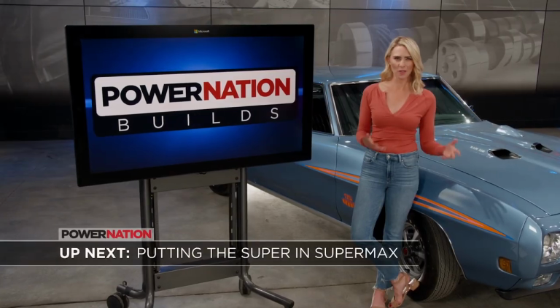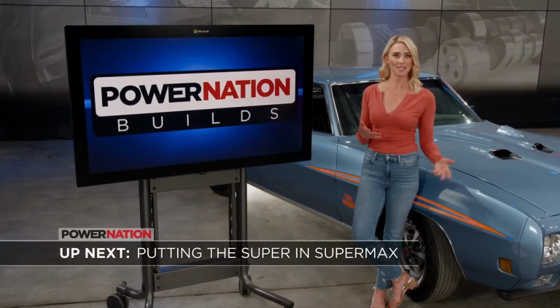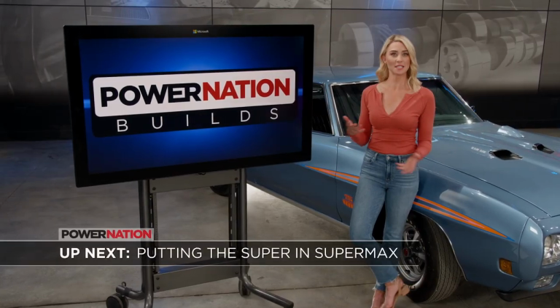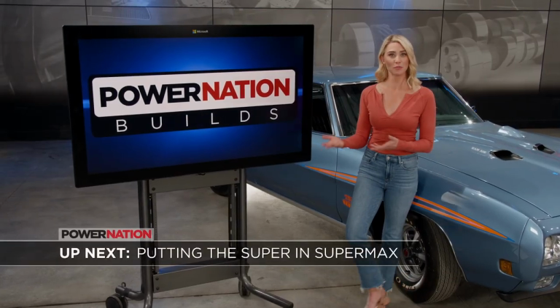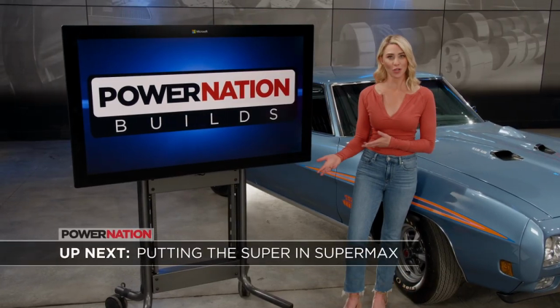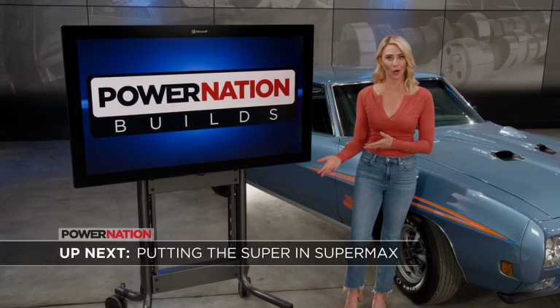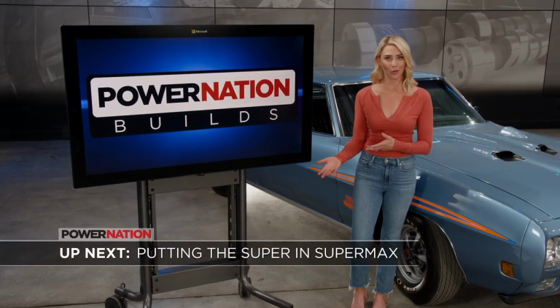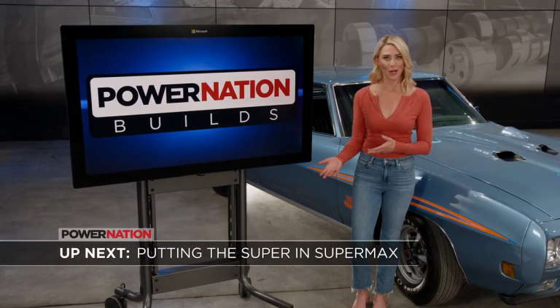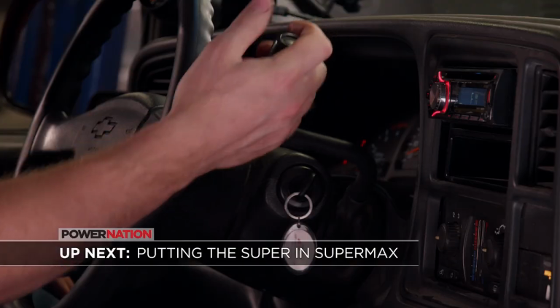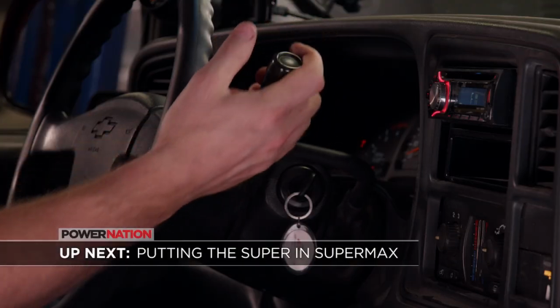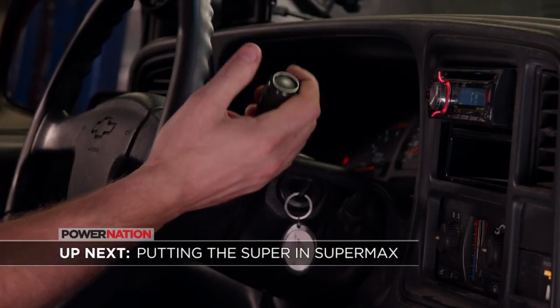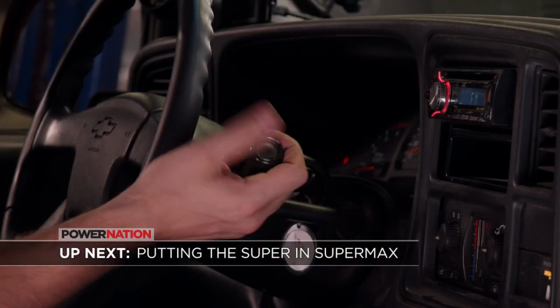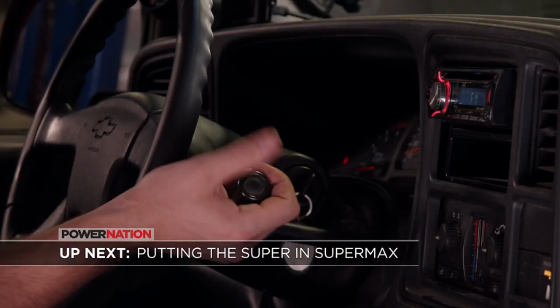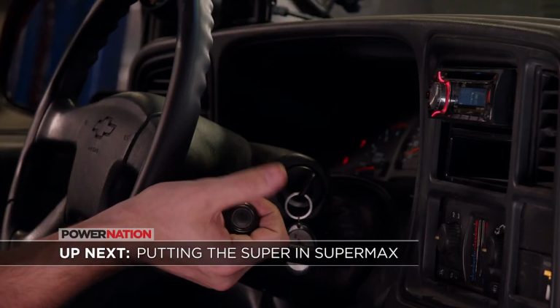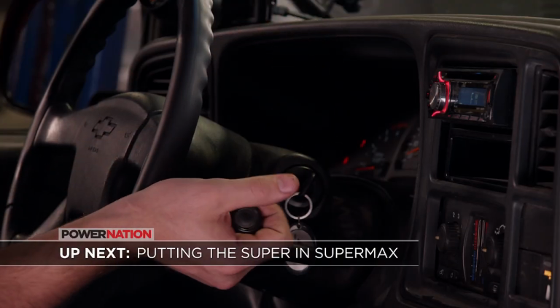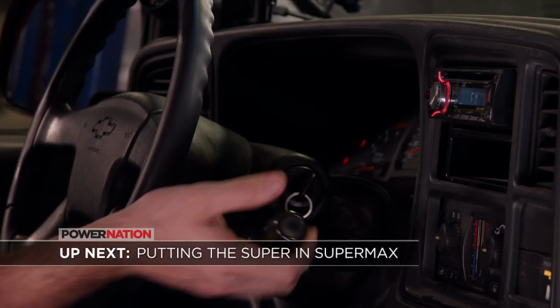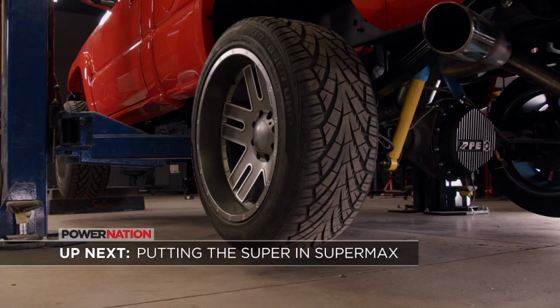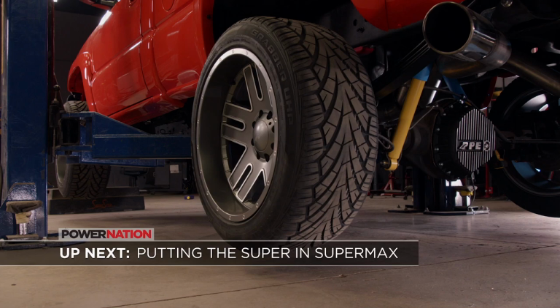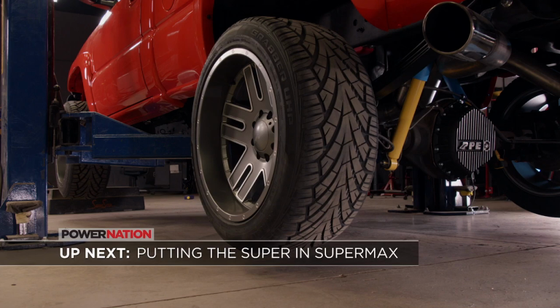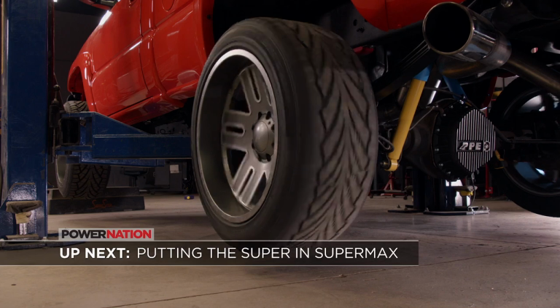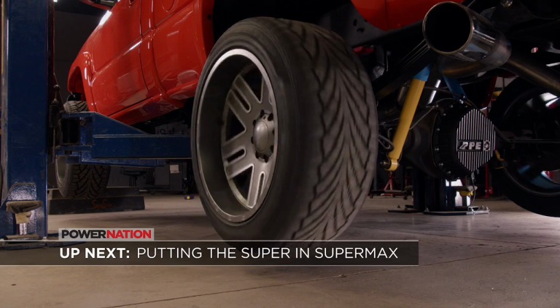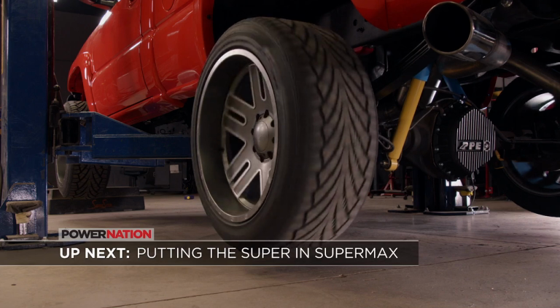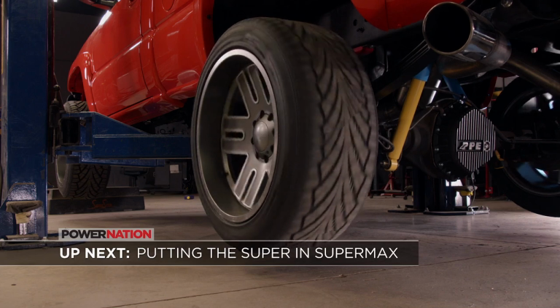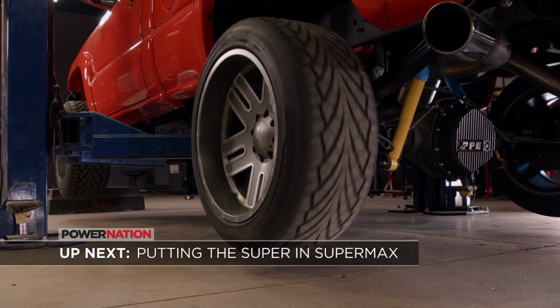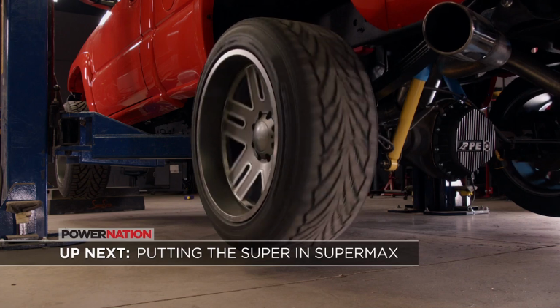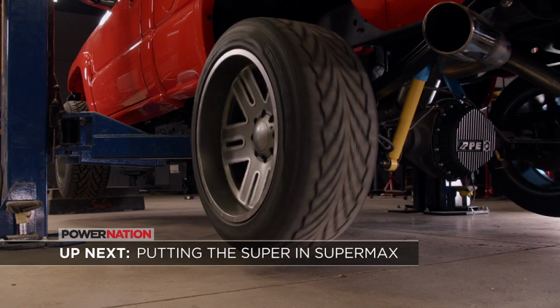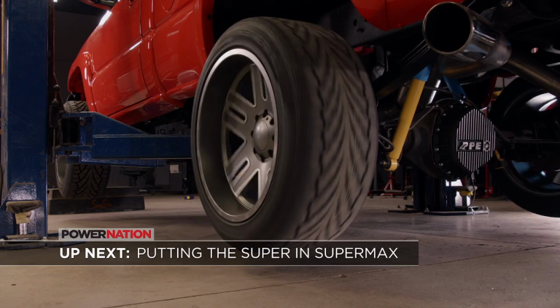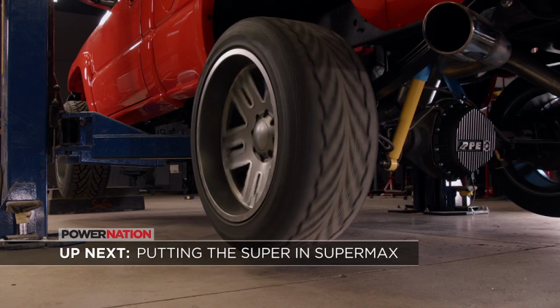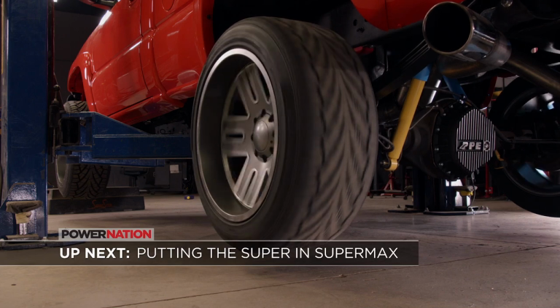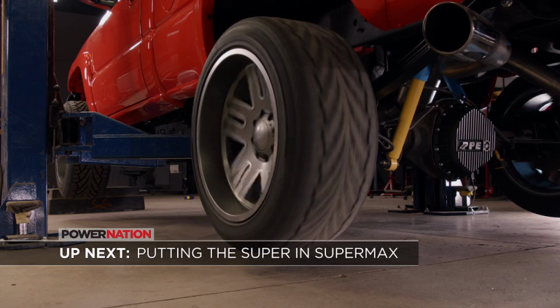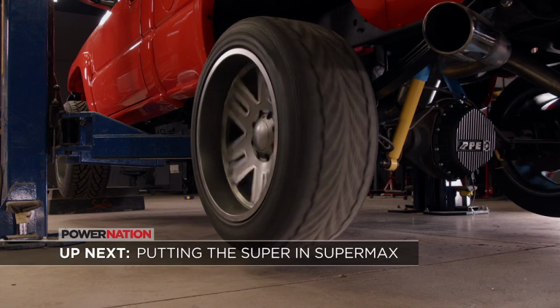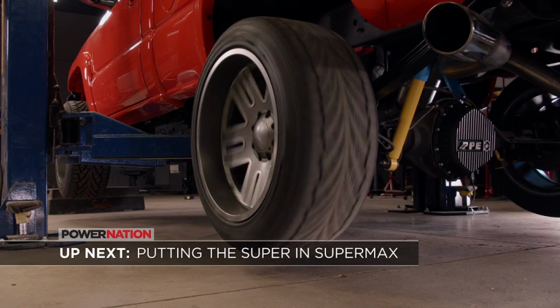We've seen some show — now how about some go? It's time to put the Super in Supermax.